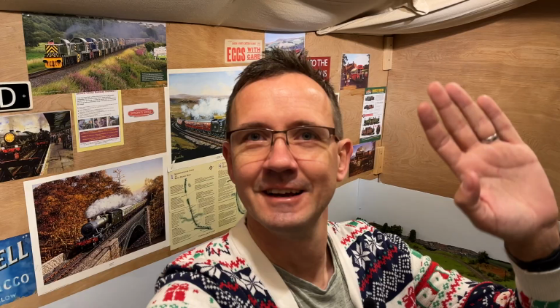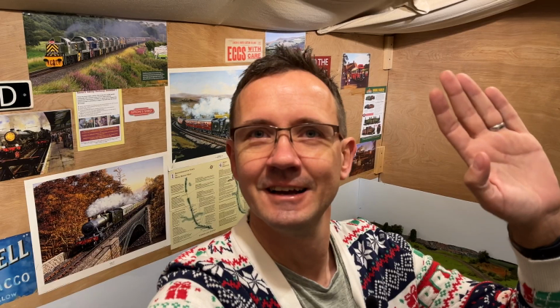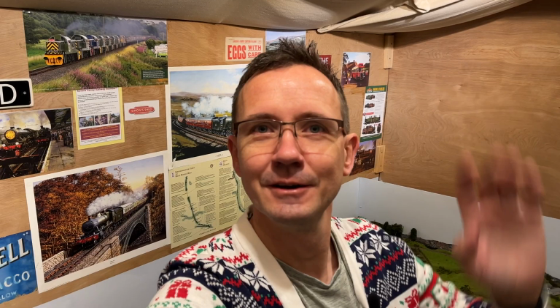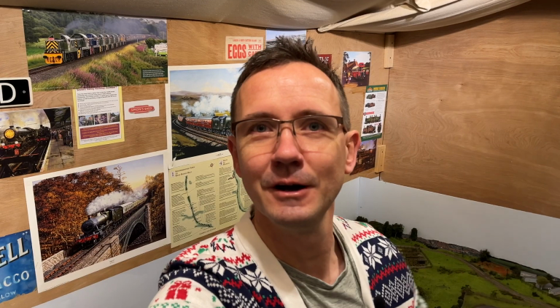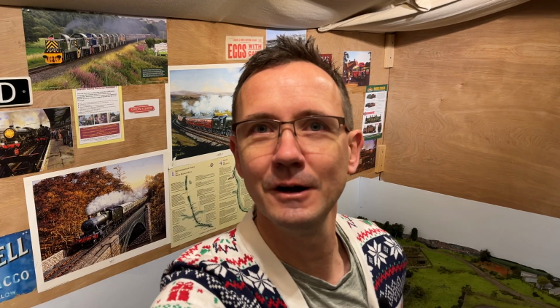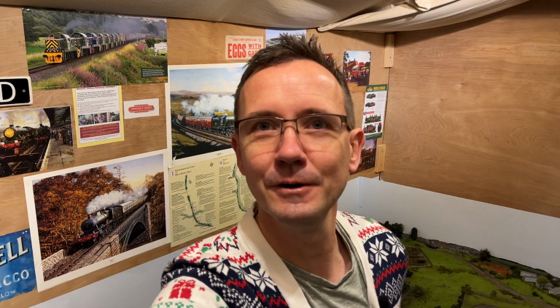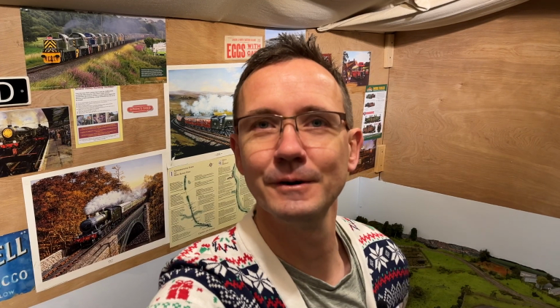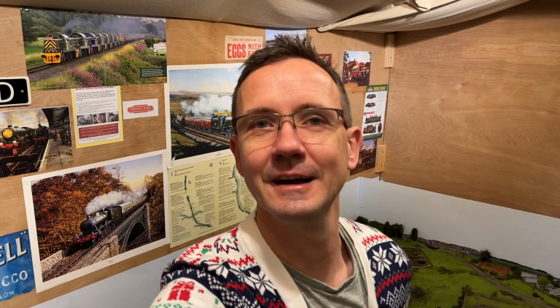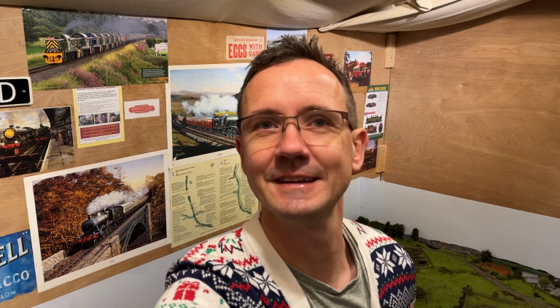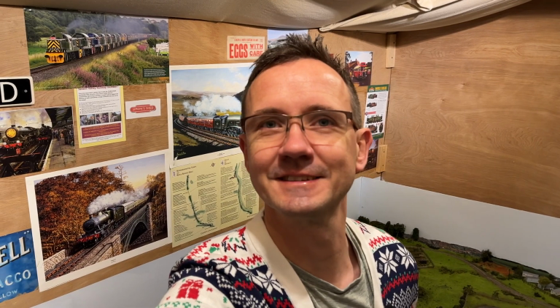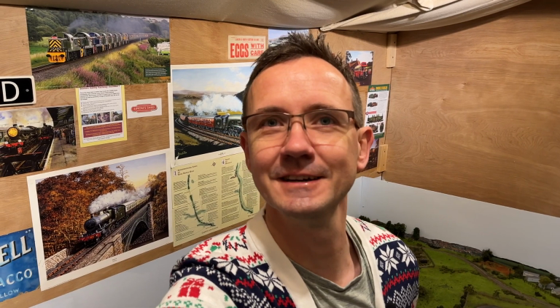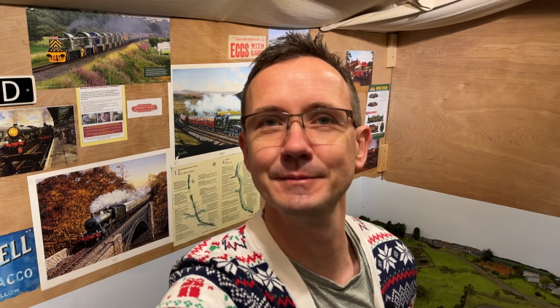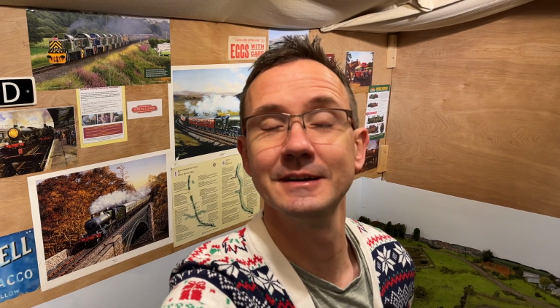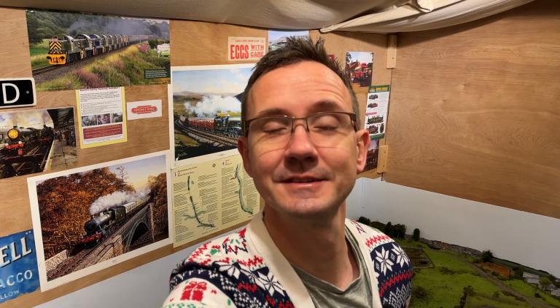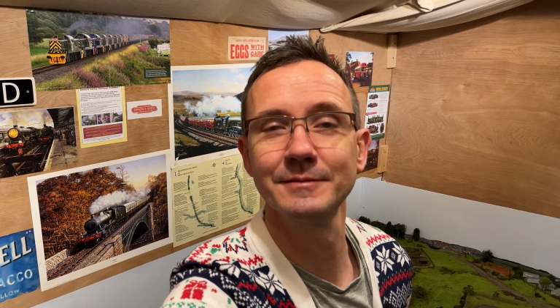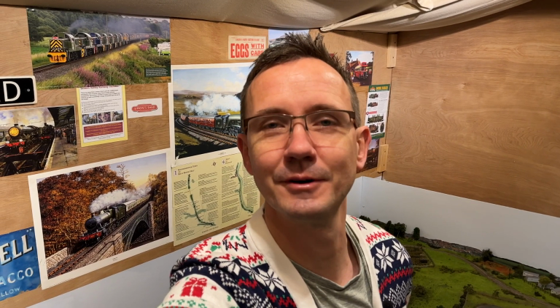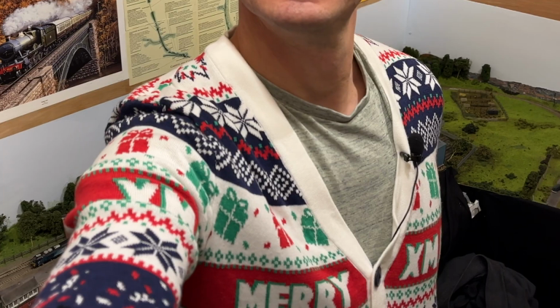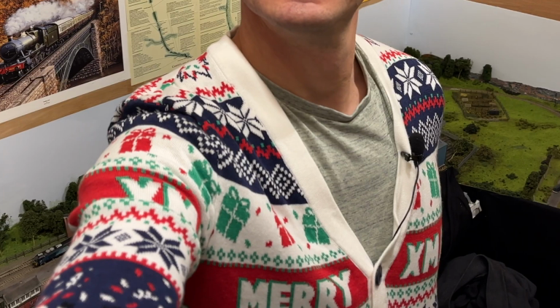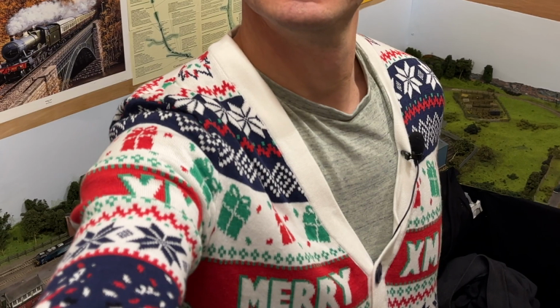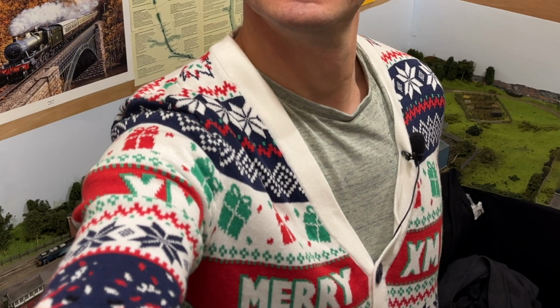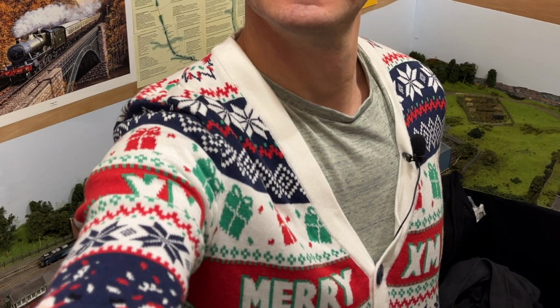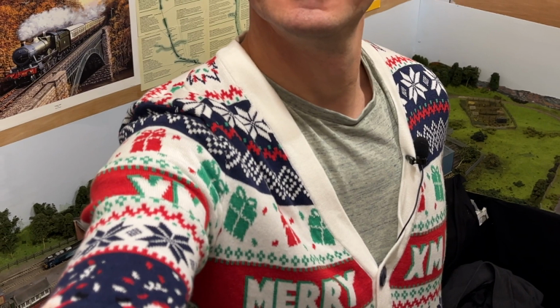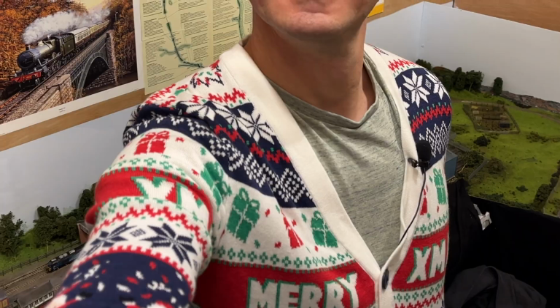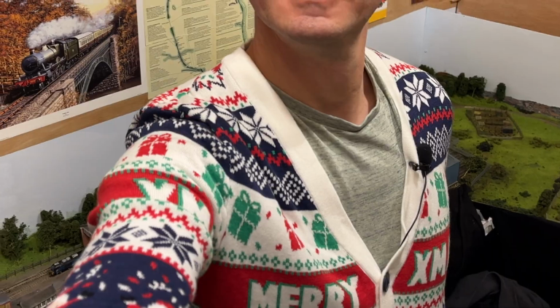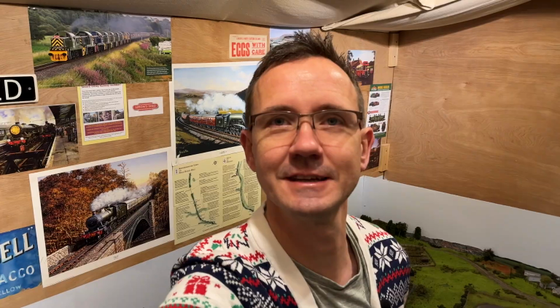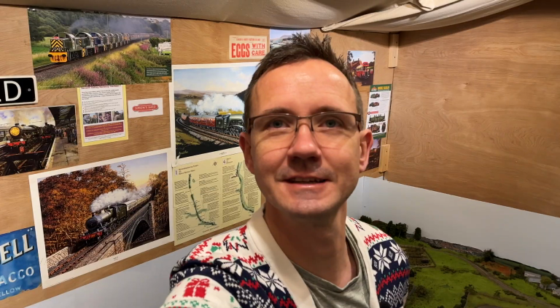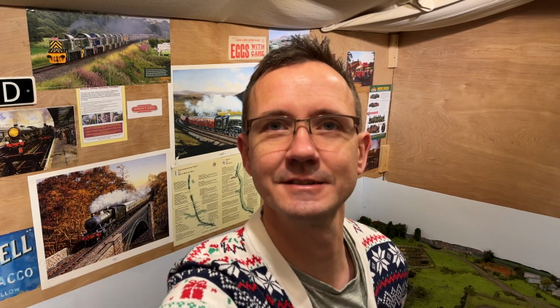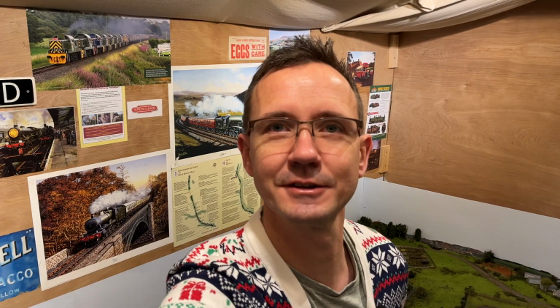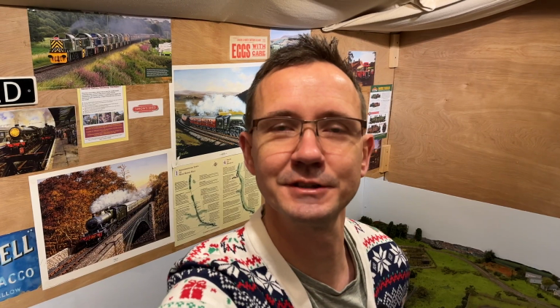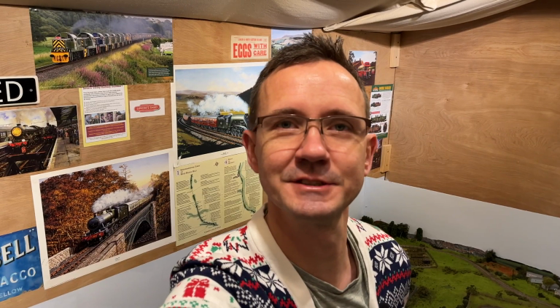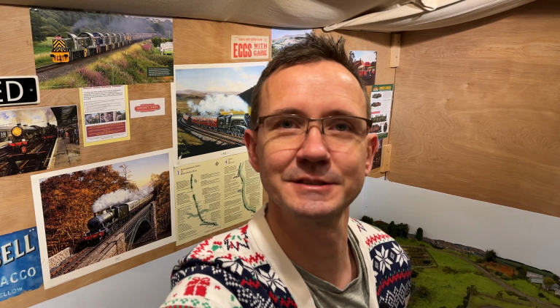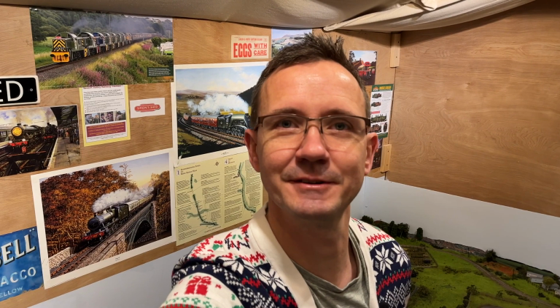Hello Ho Ho! It's time, as you can probably guess from the attire, to get into the Christmas spirit.